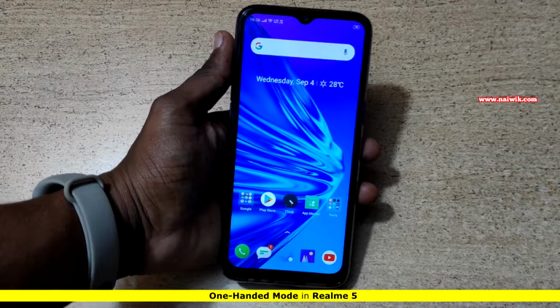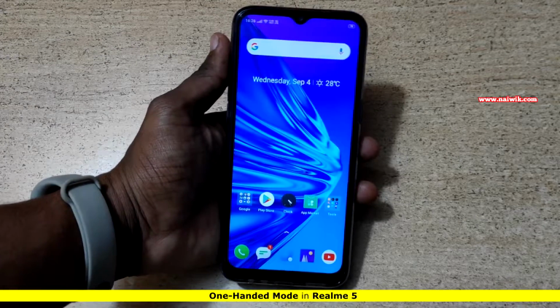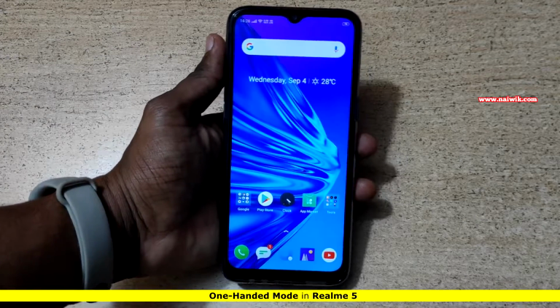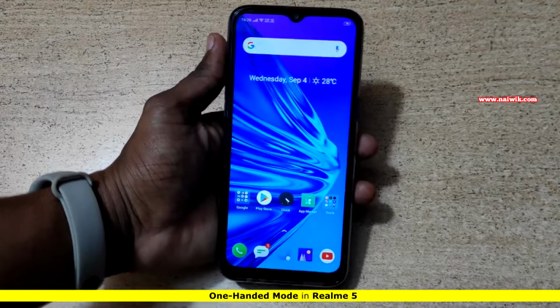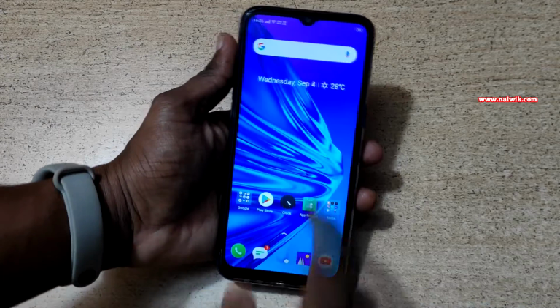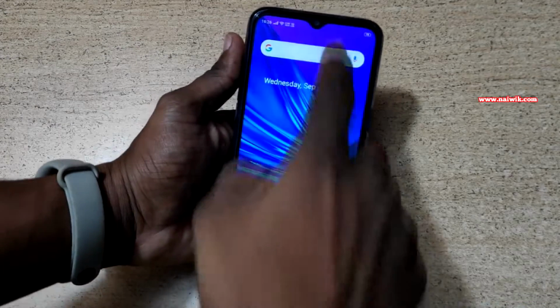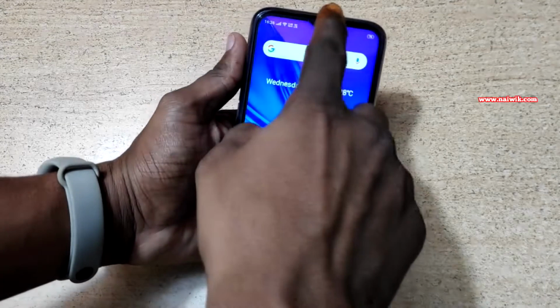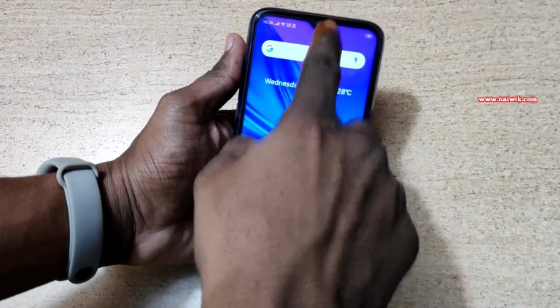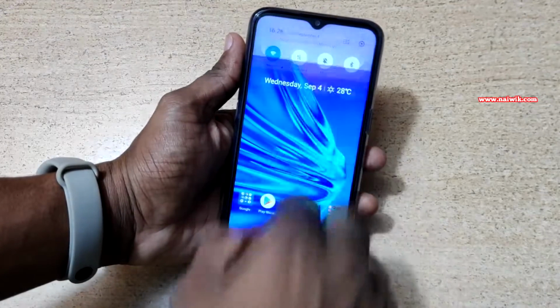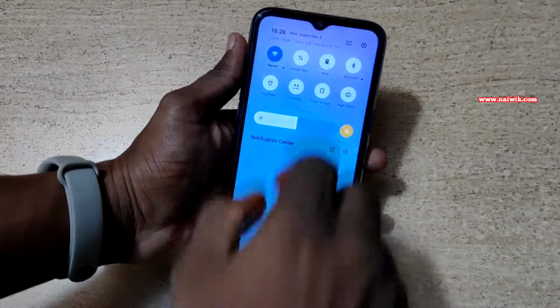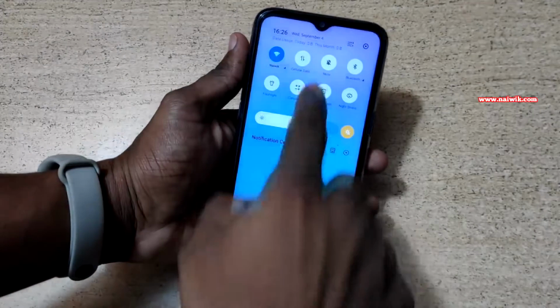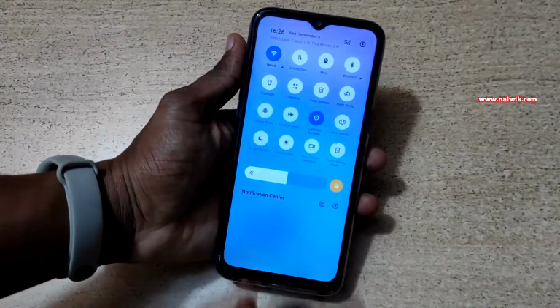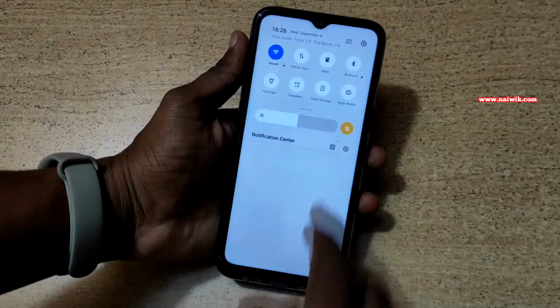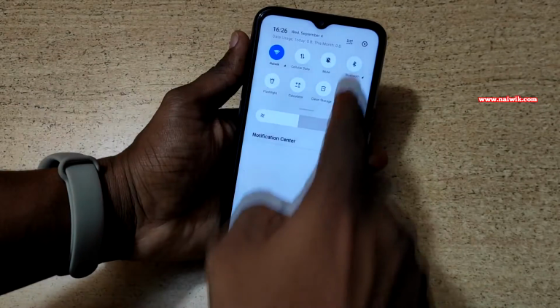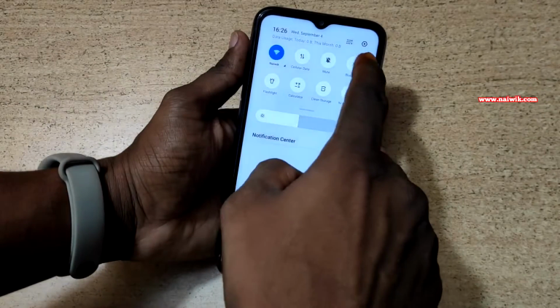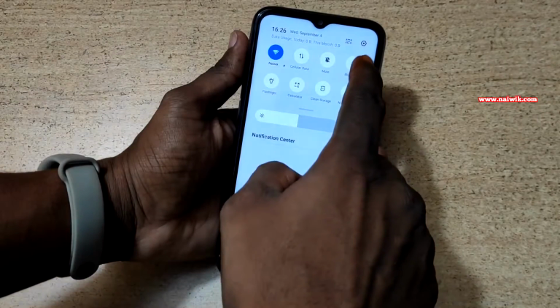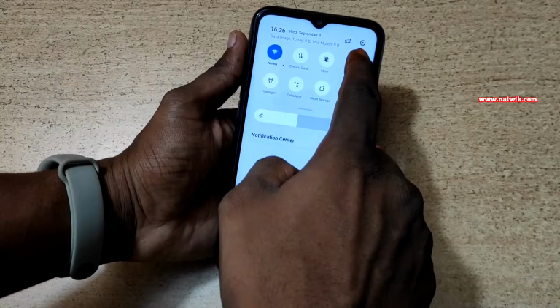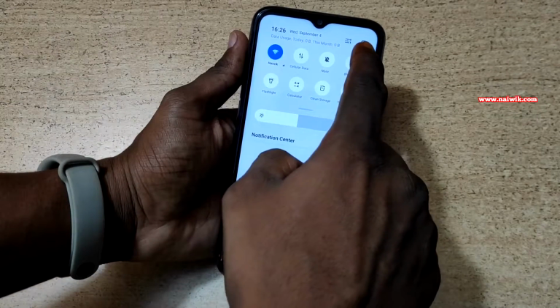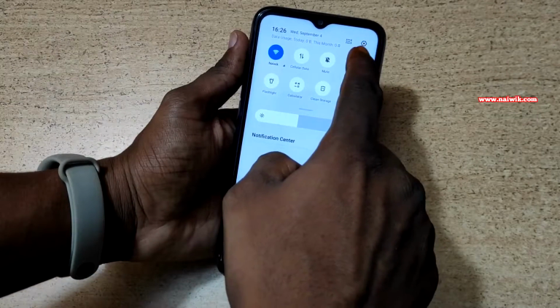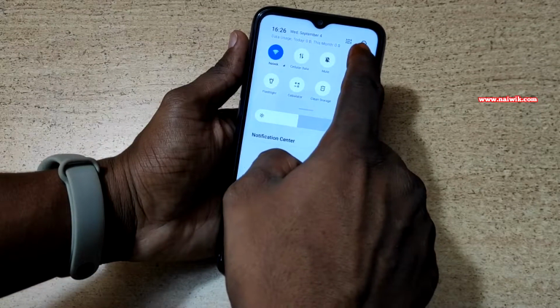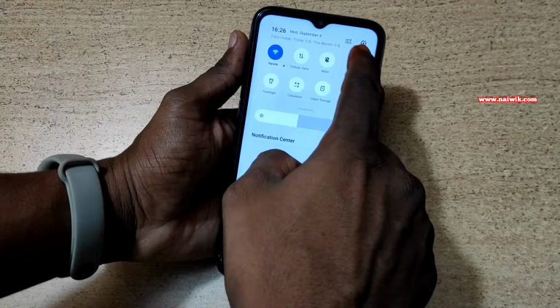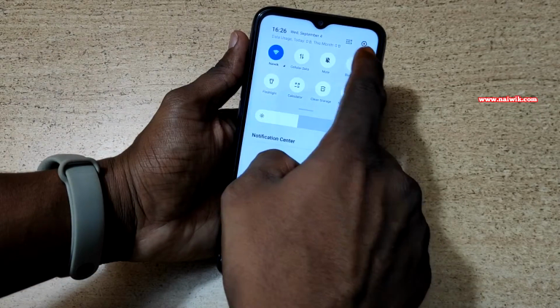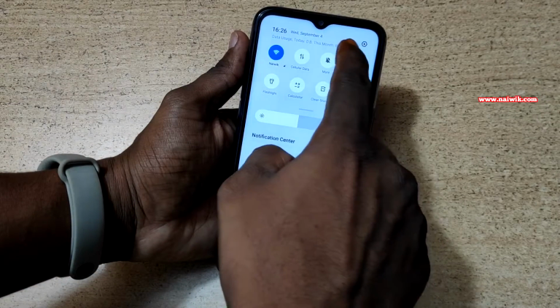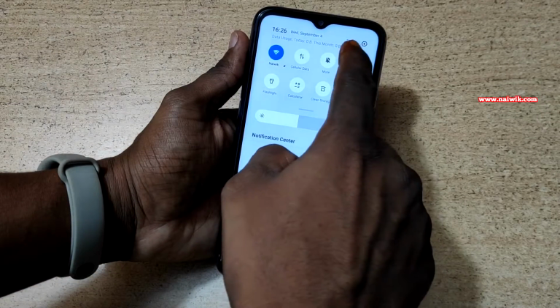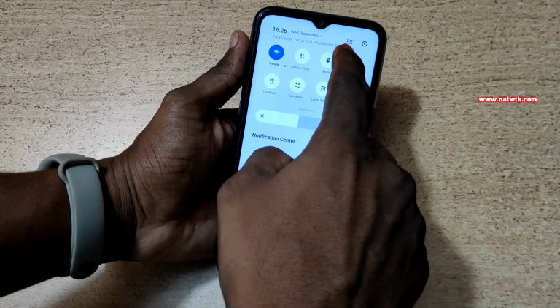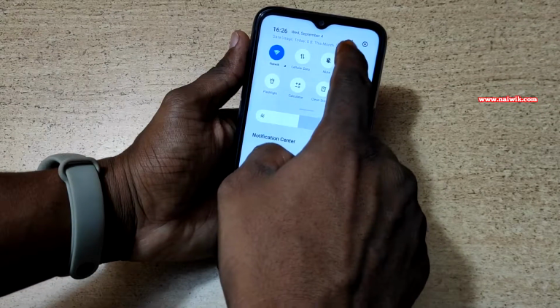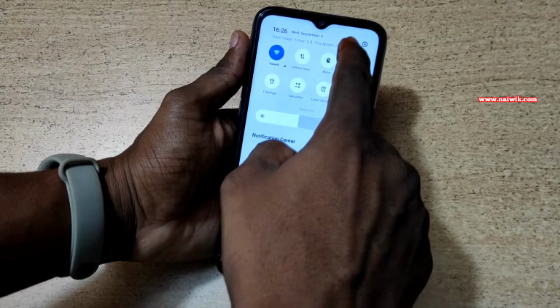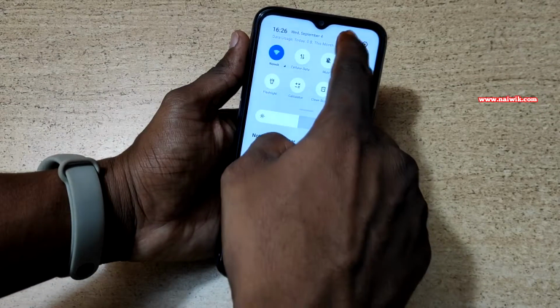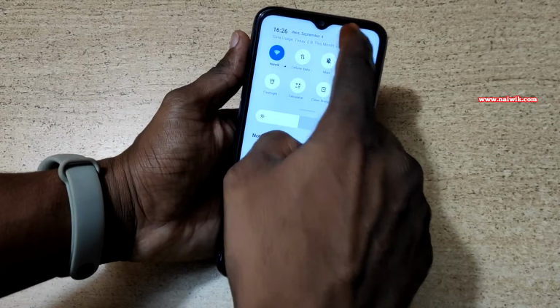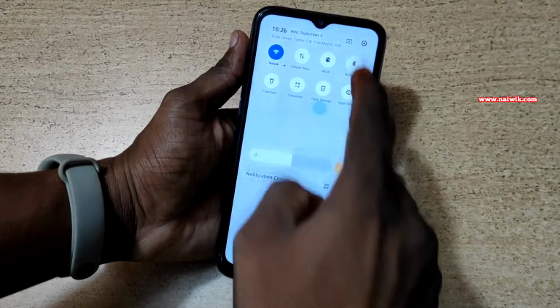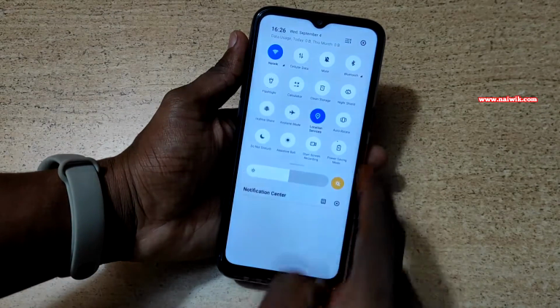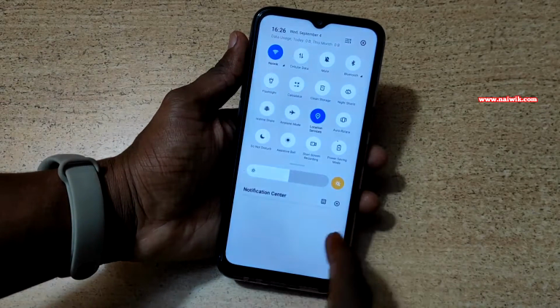To turn on one hand mode, you need to open the notification panel. At the top right, you will find the gear icon. Besides that, you will find another button. You need to click on that button.